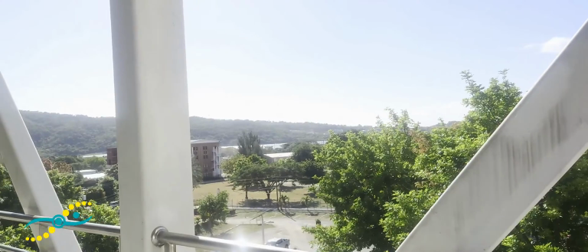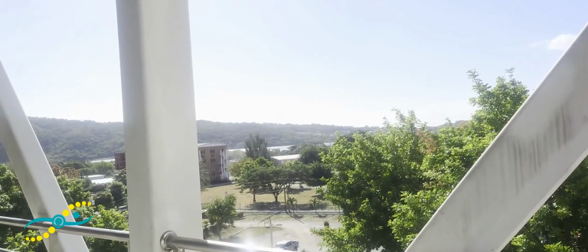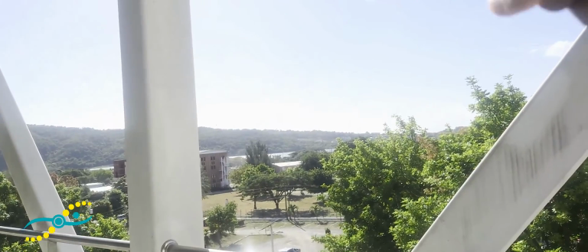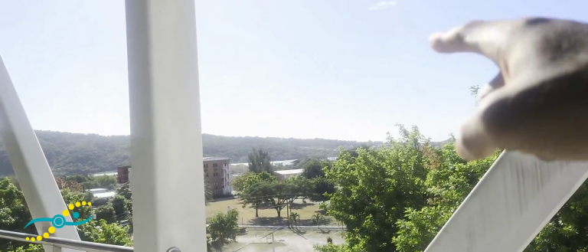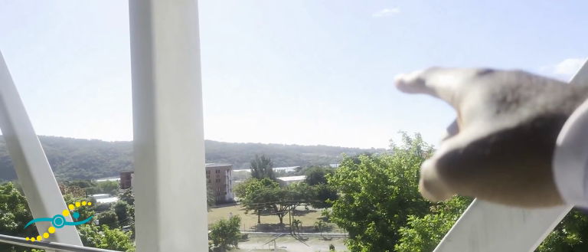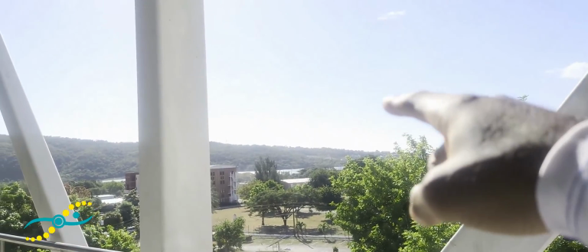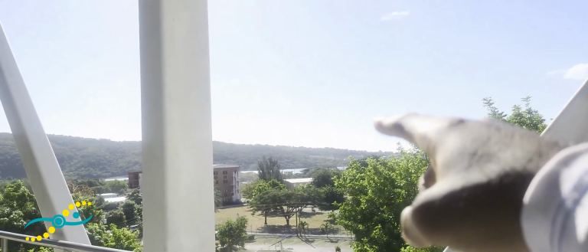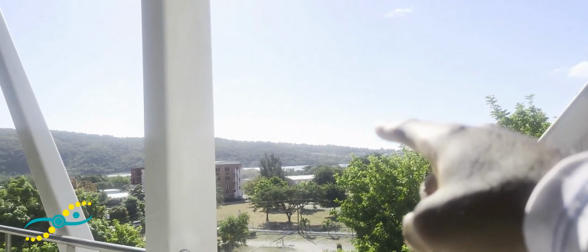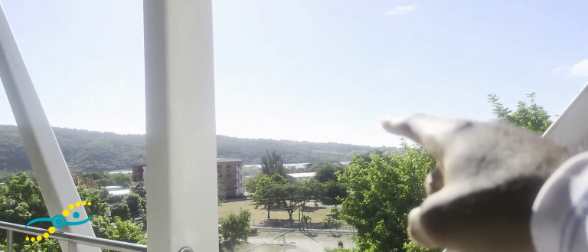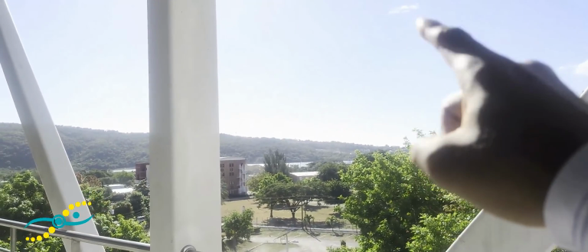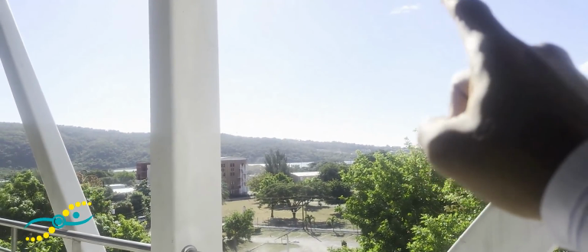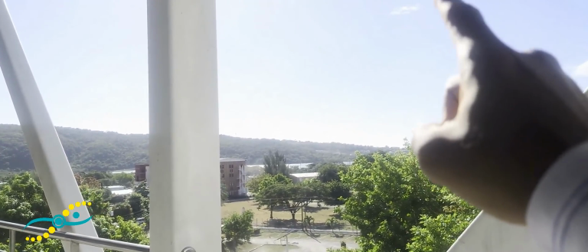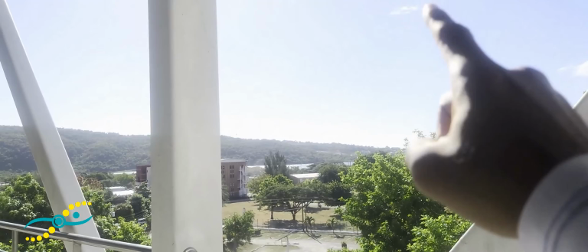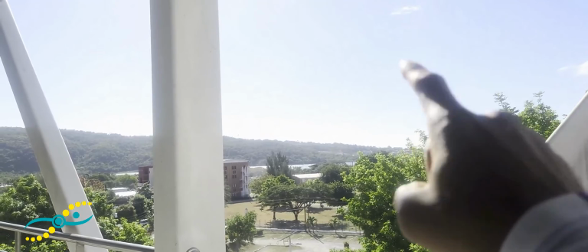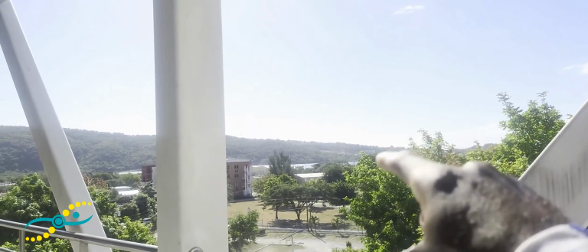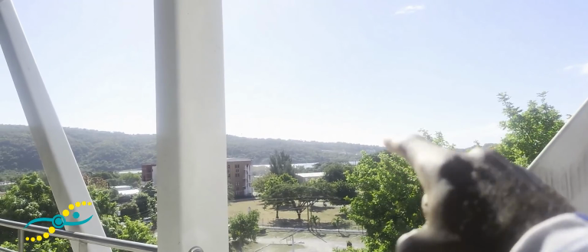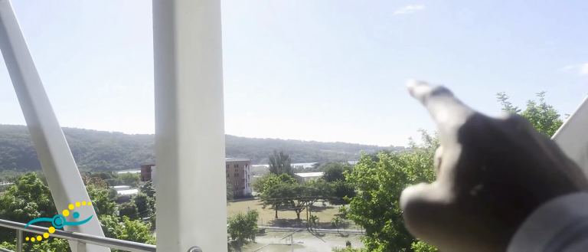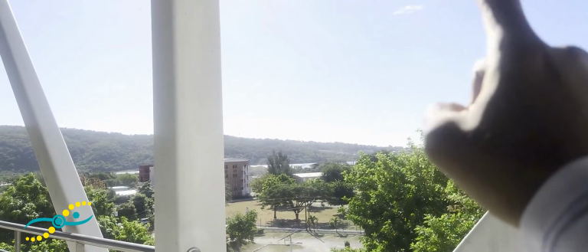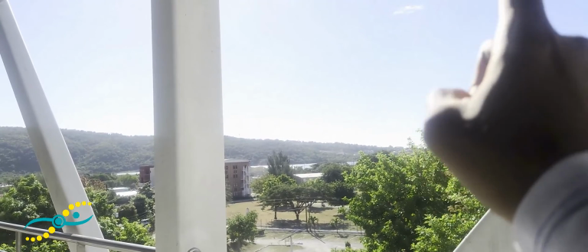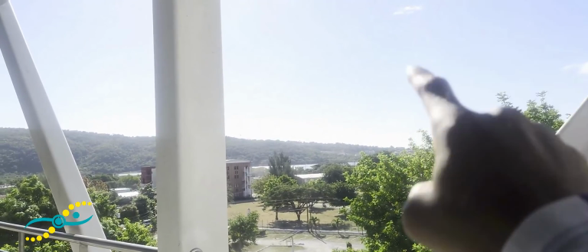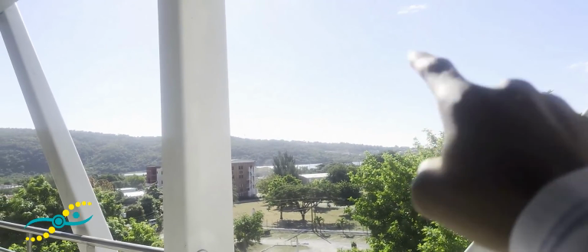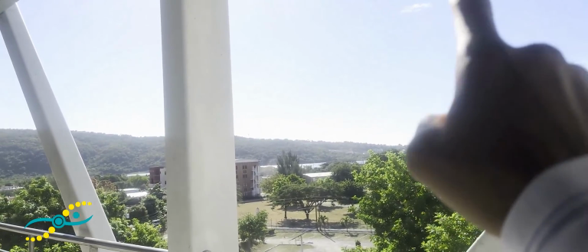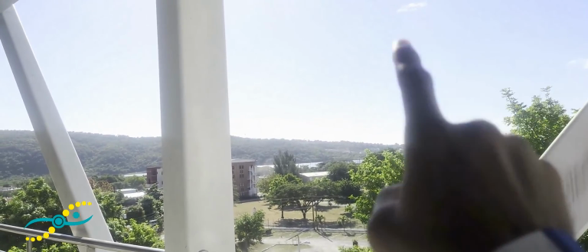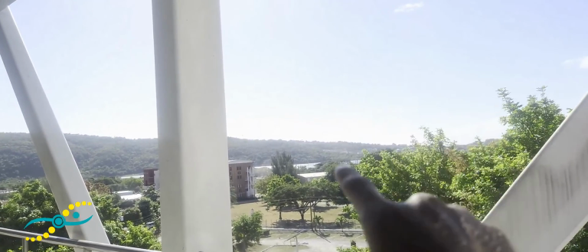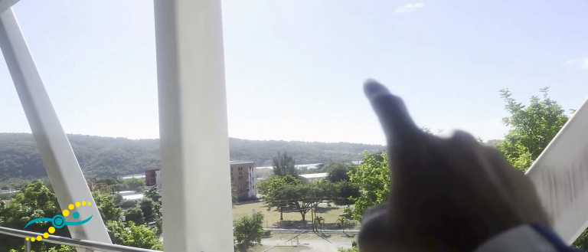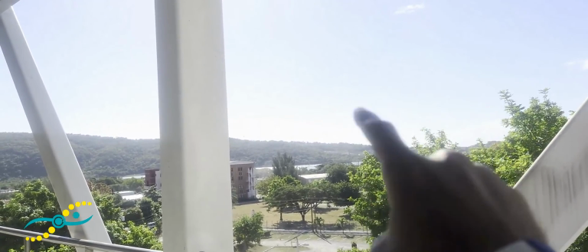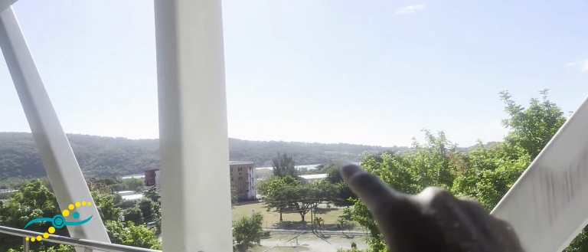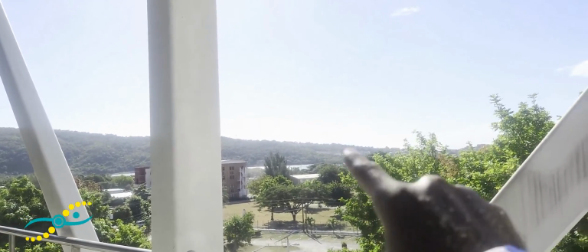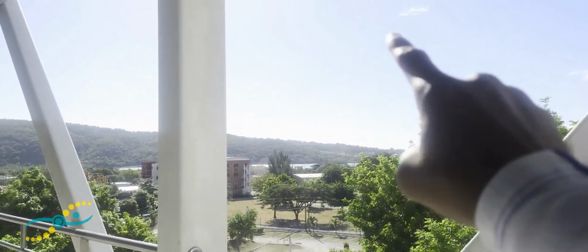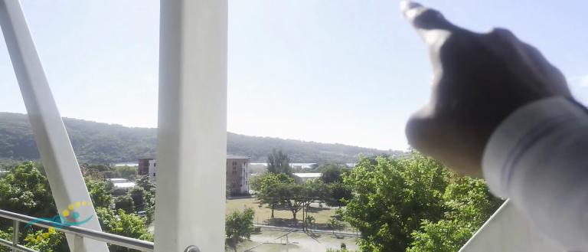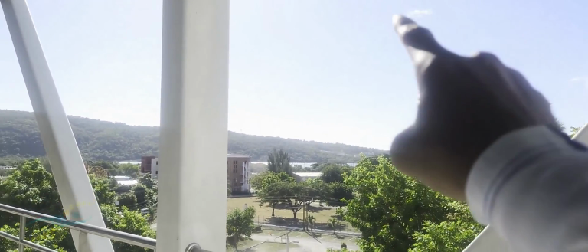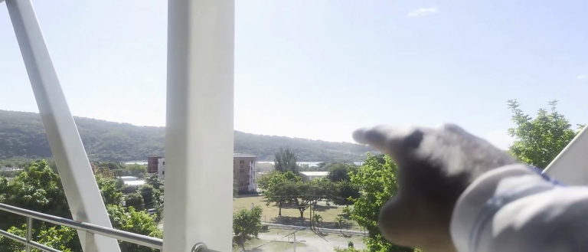That over there is the University of the West Indies Mona Campus.